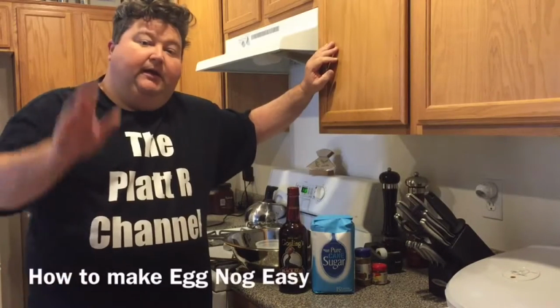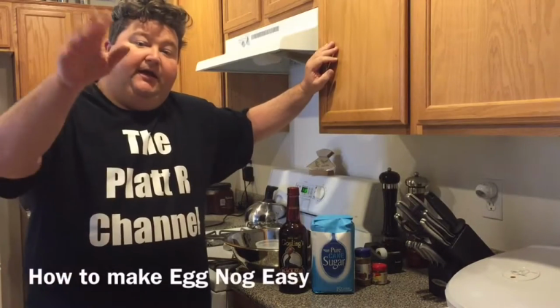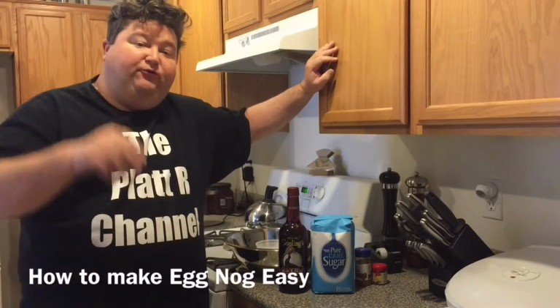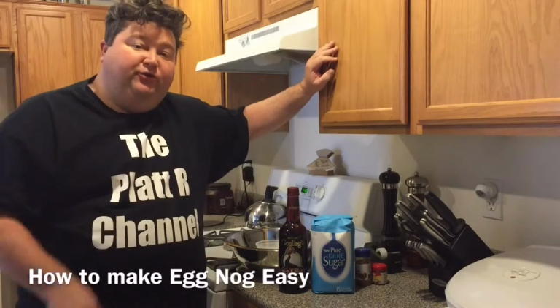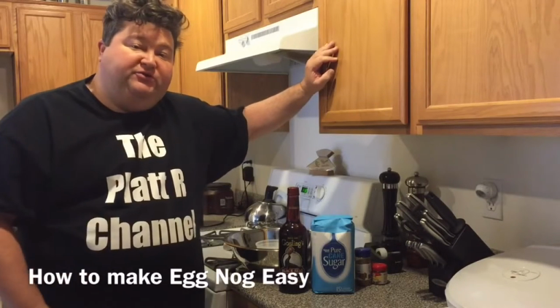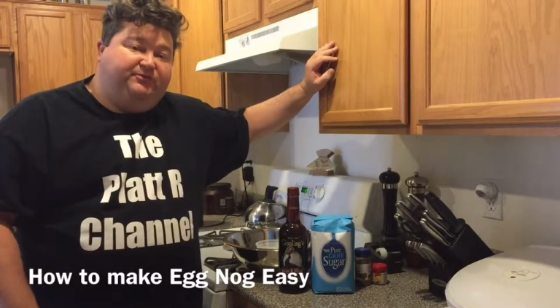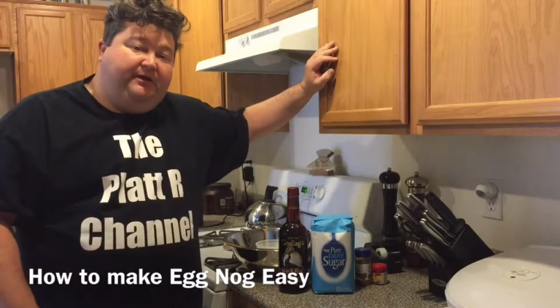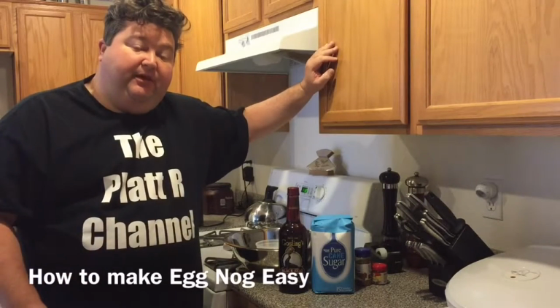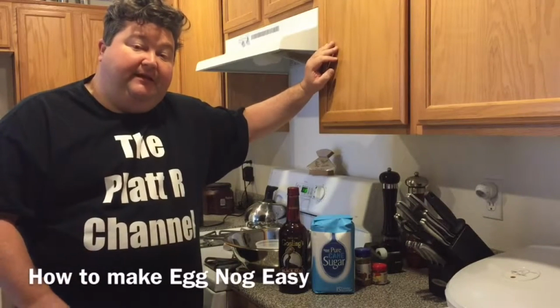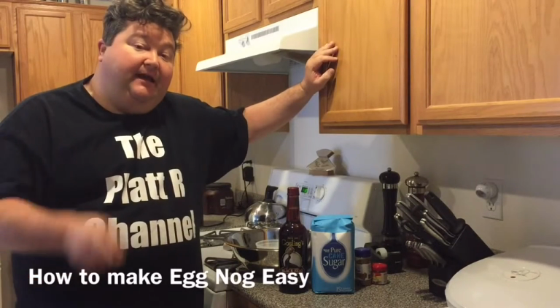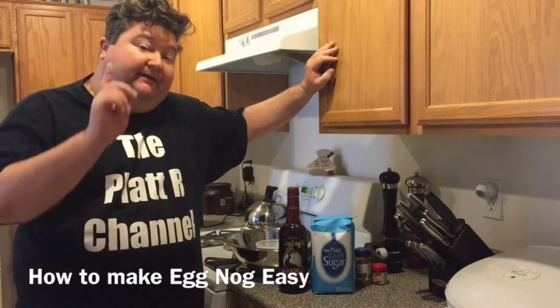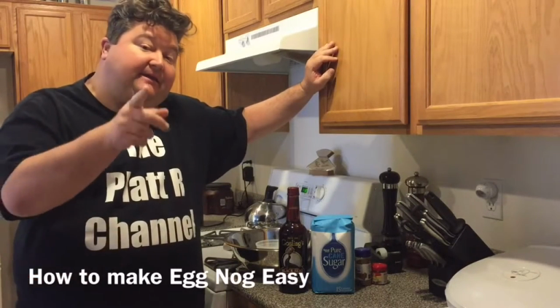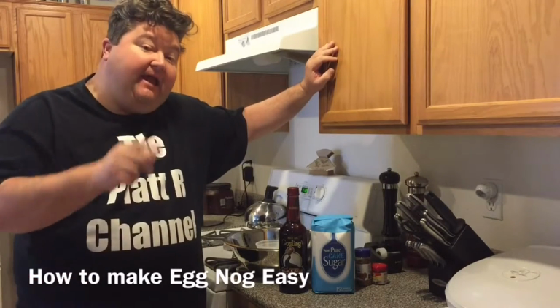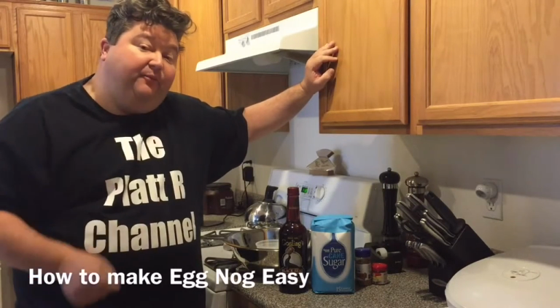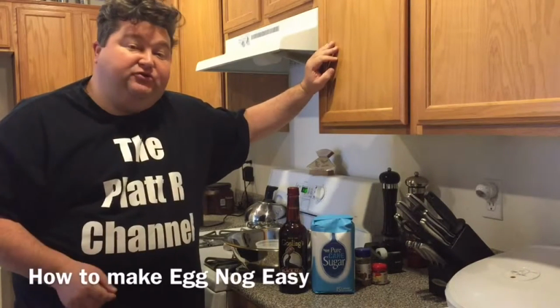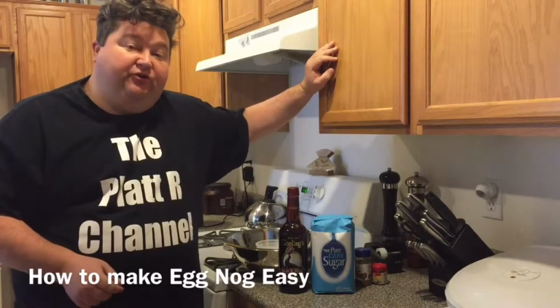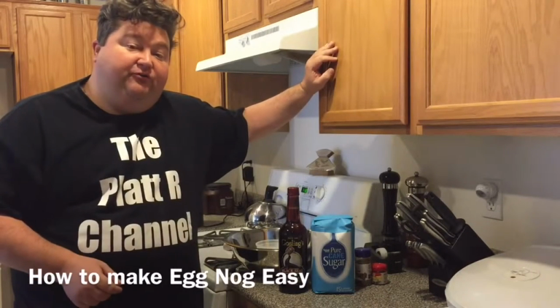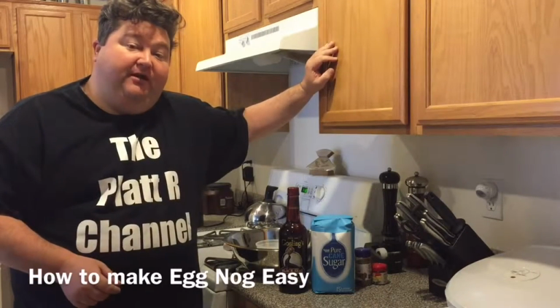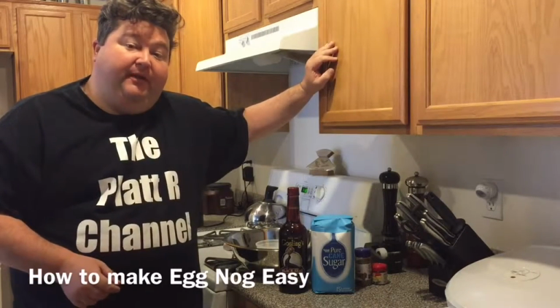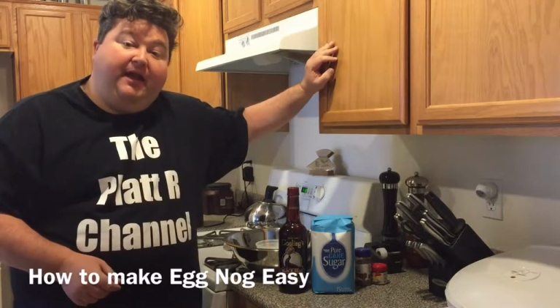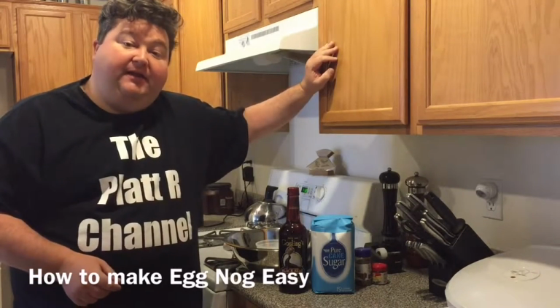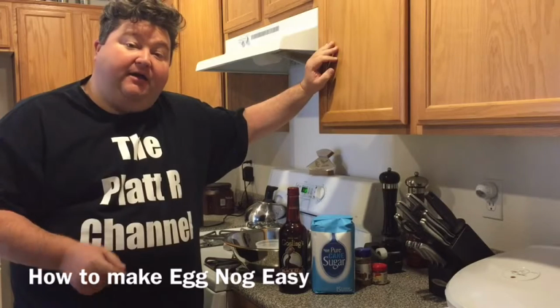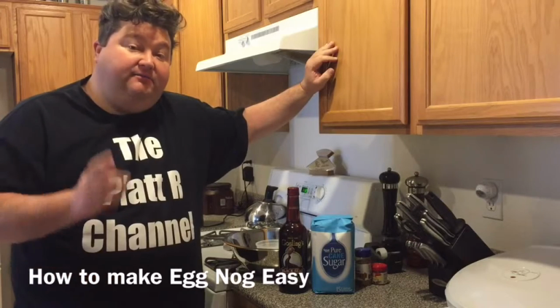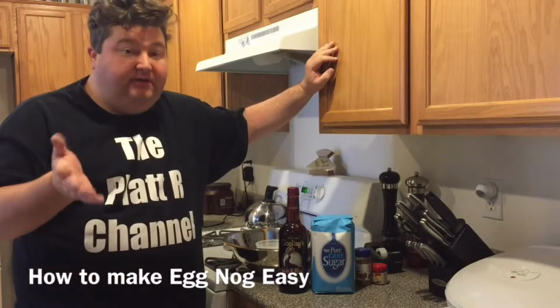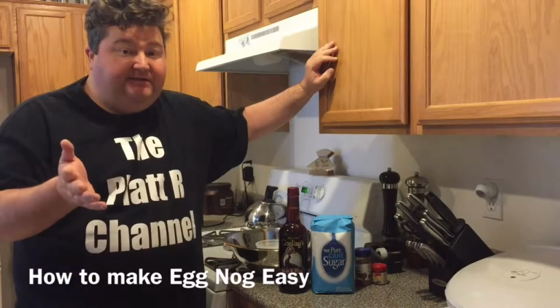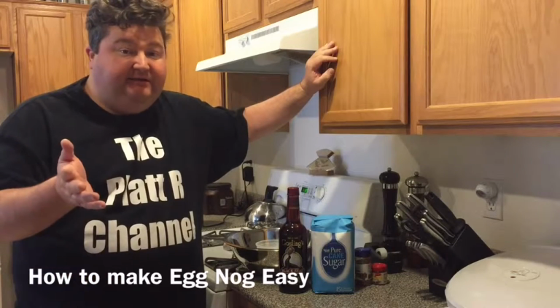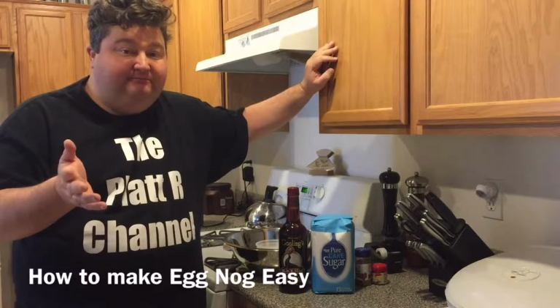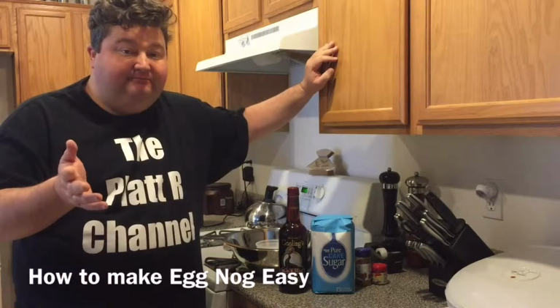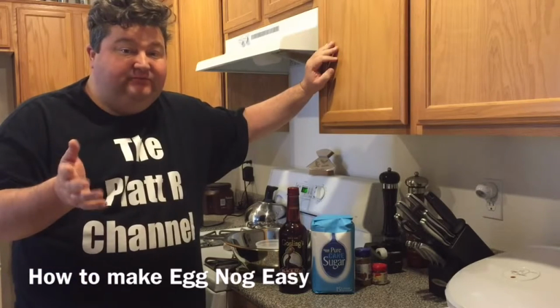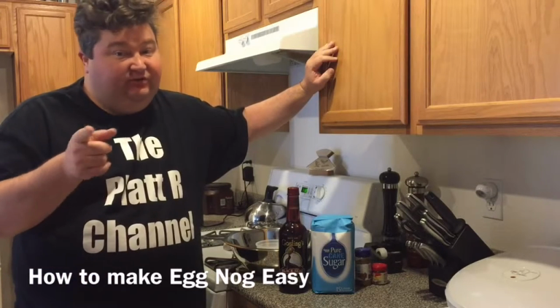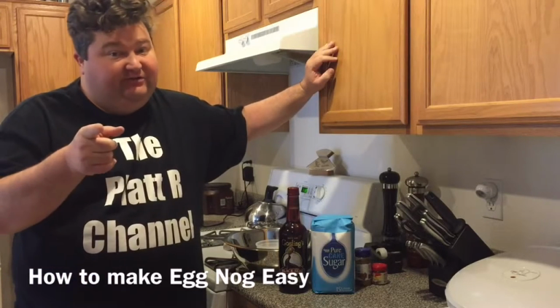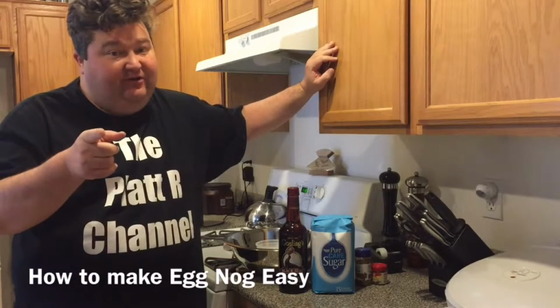Hey YouTubers, it's your buddy Platt, and today I'm going to show you how to make eggnog easy. So let's go.